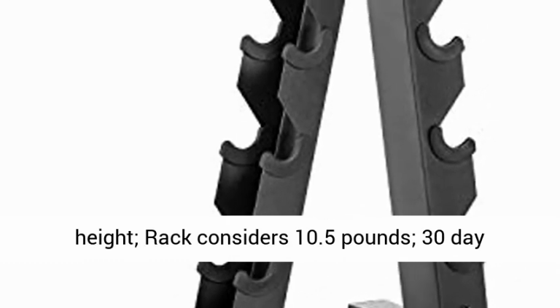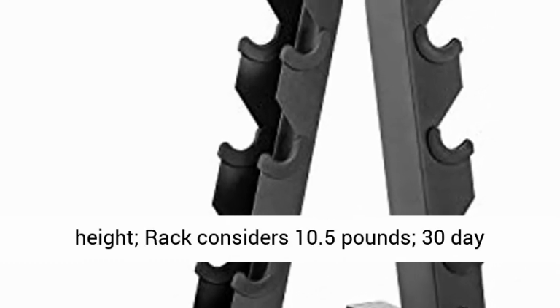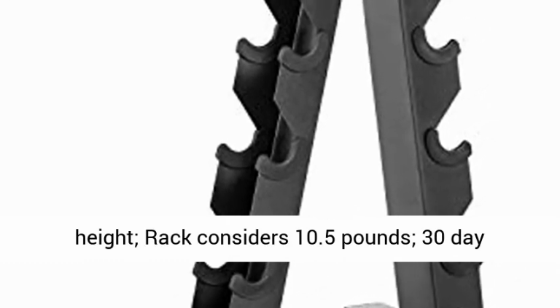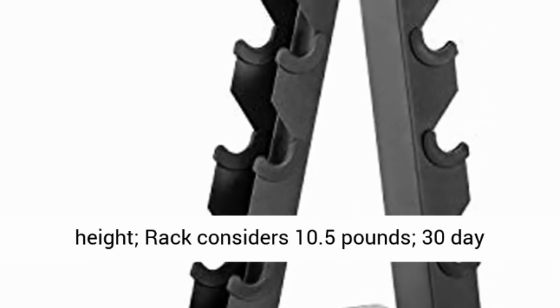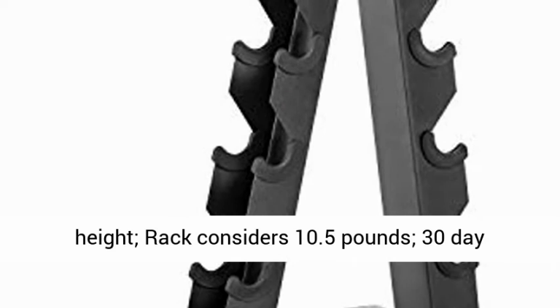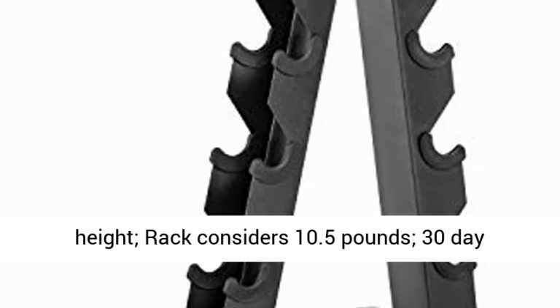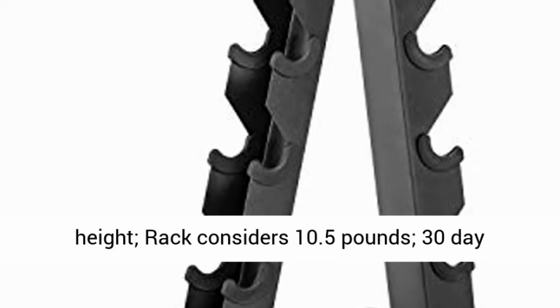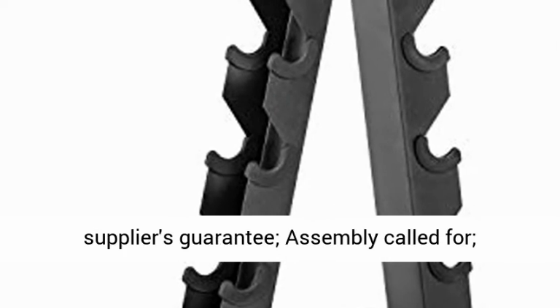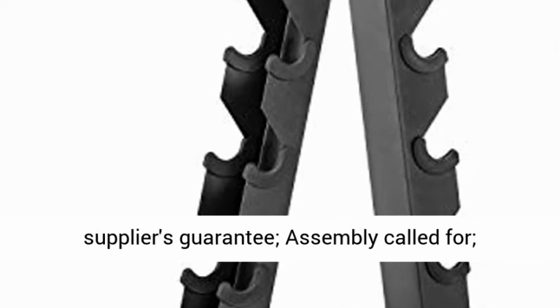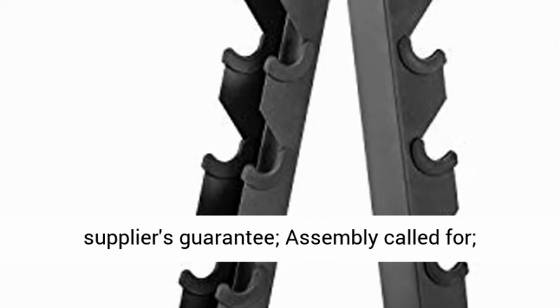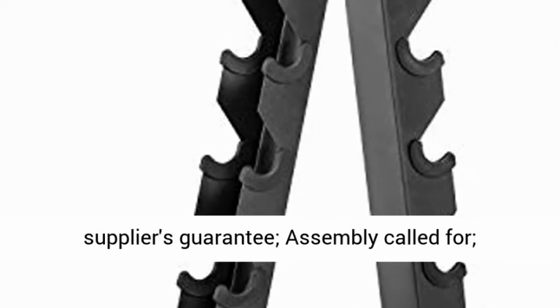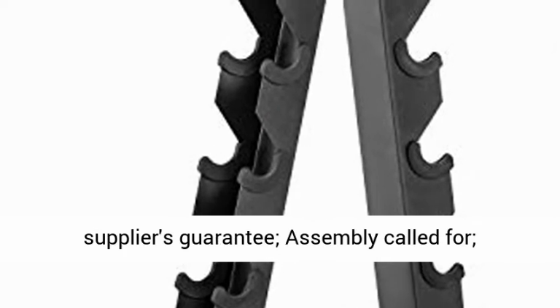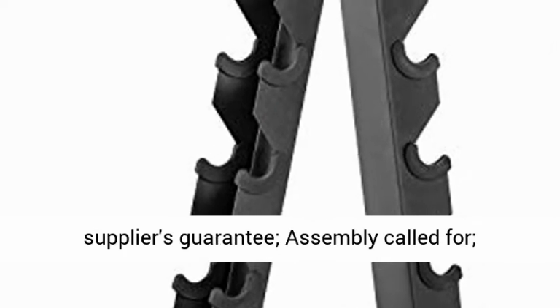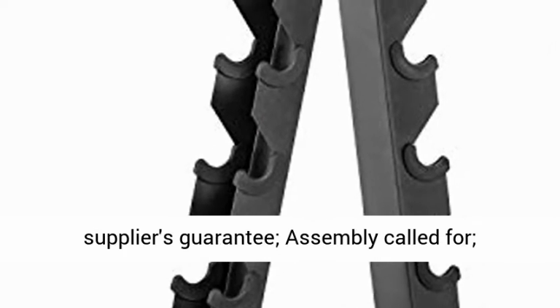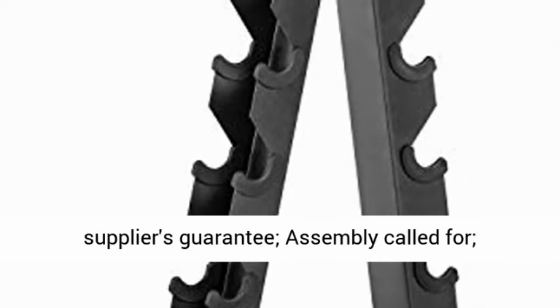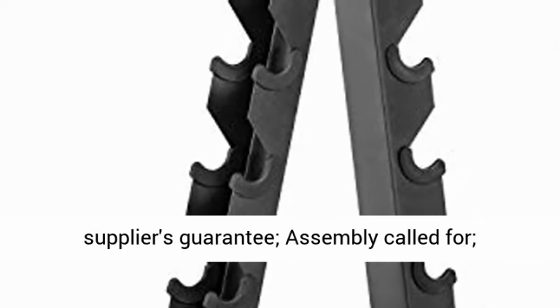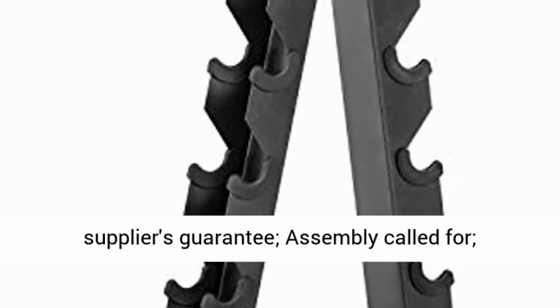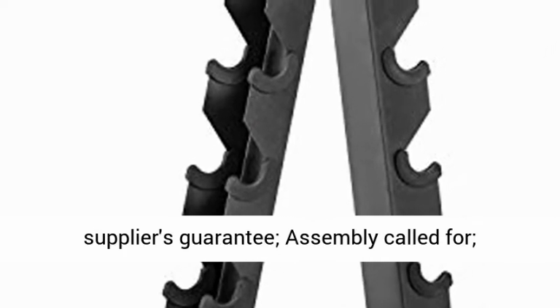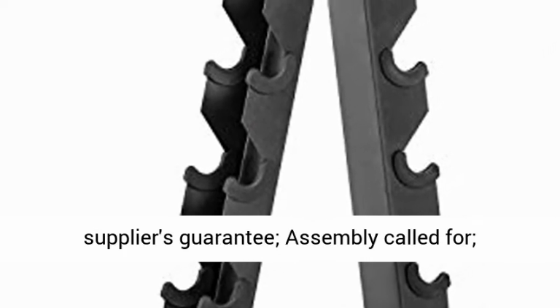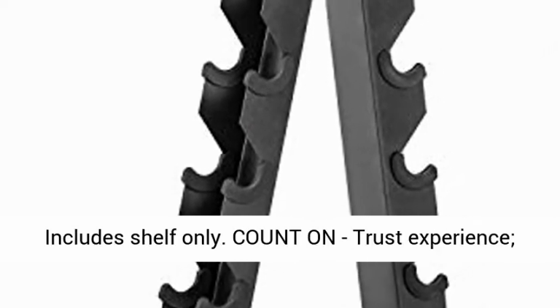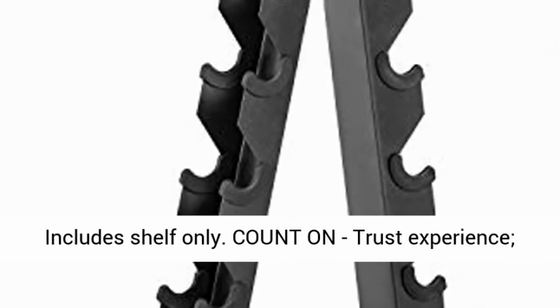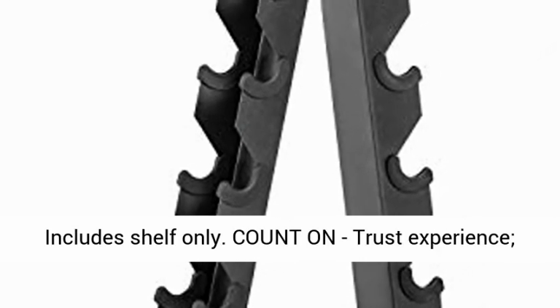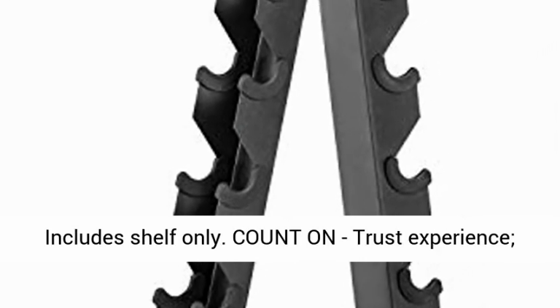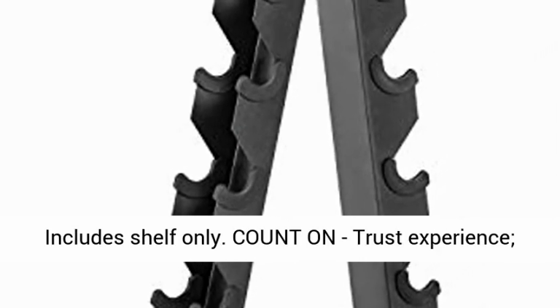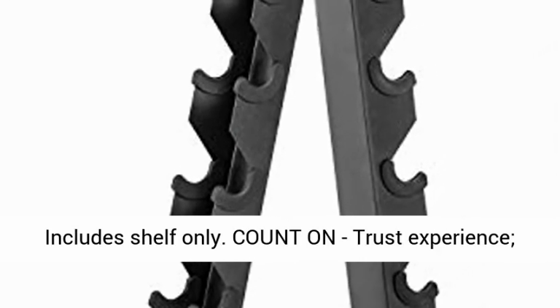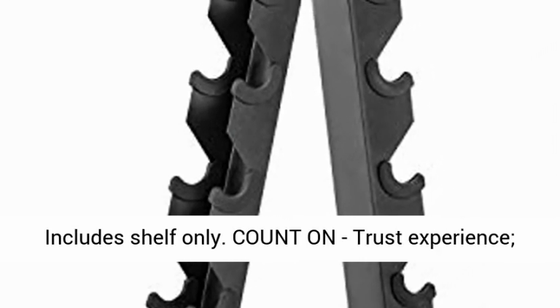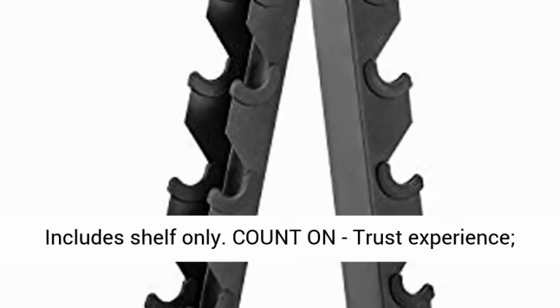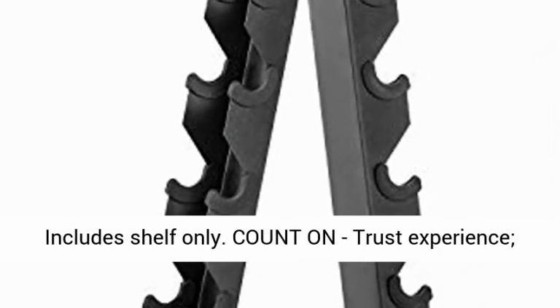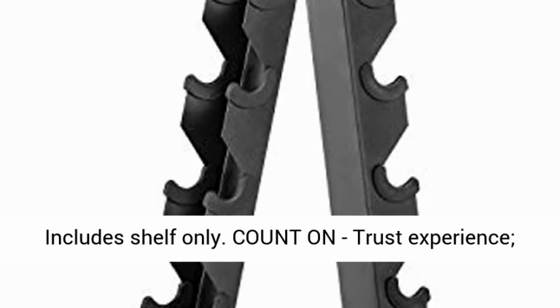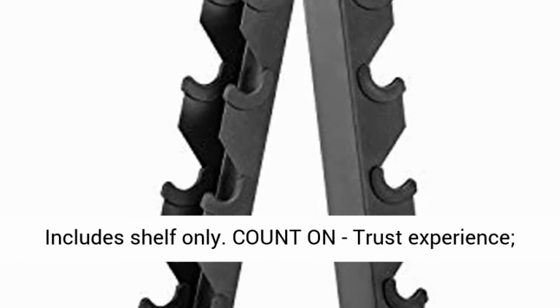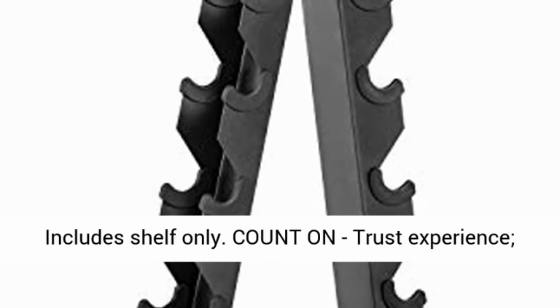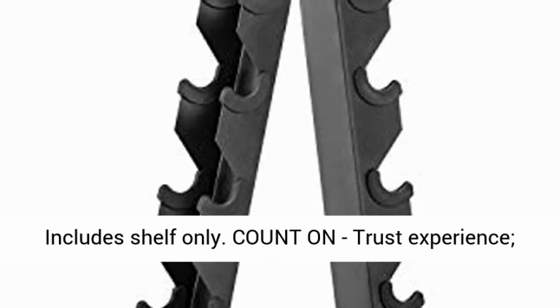Specs: 15" size x 13" width x 26" height. Rack weighs 10.5 lb. 30-day supplier's guarantee. Assembly required. Includes shelf only.